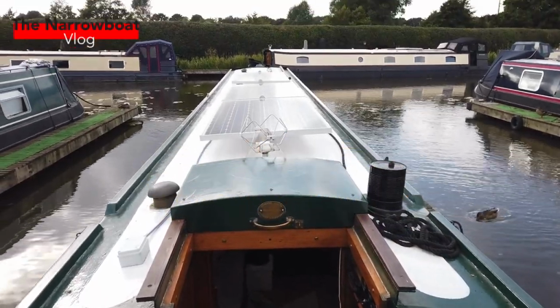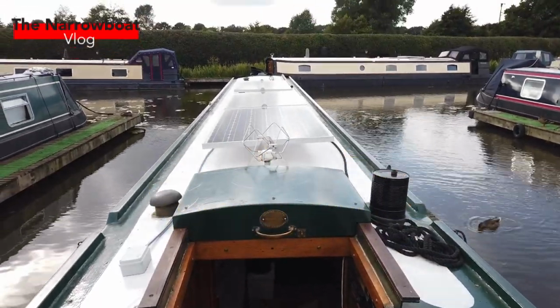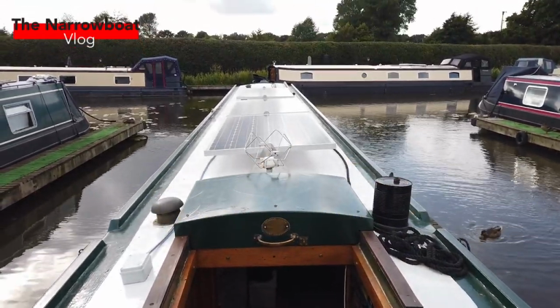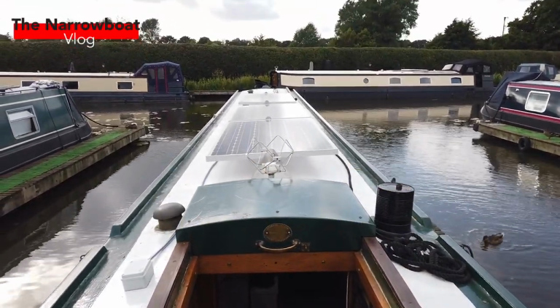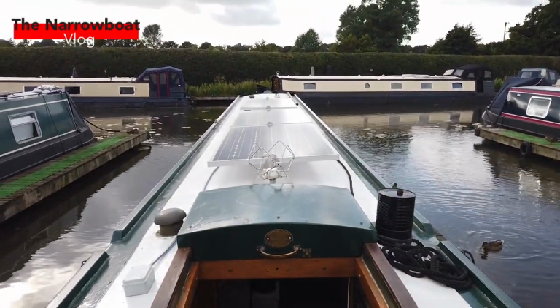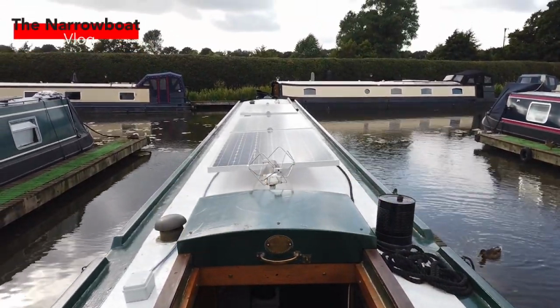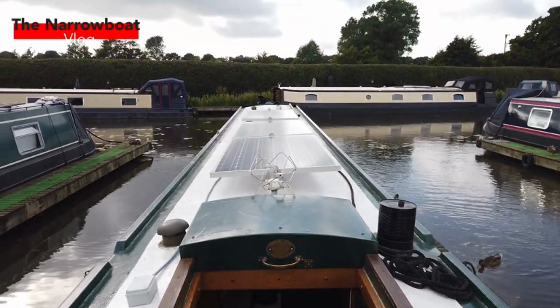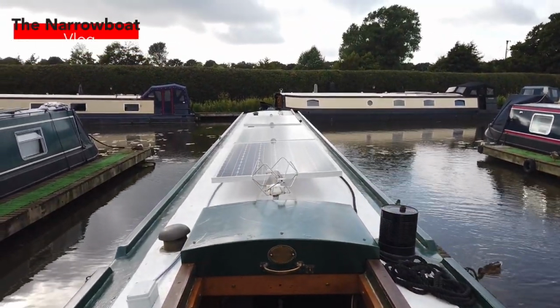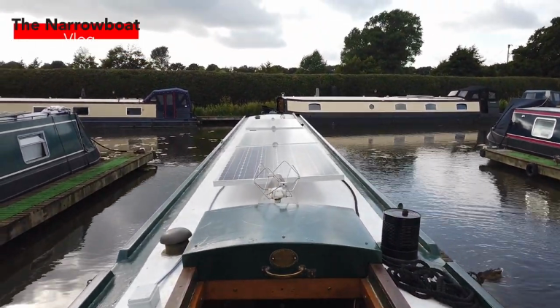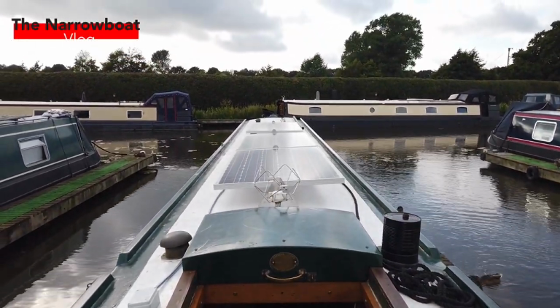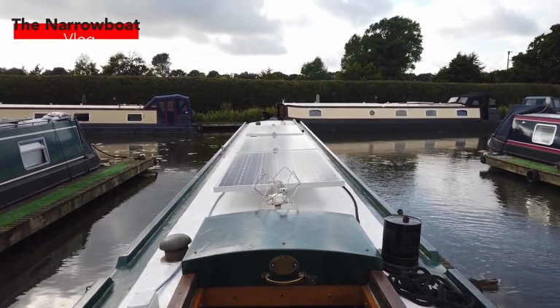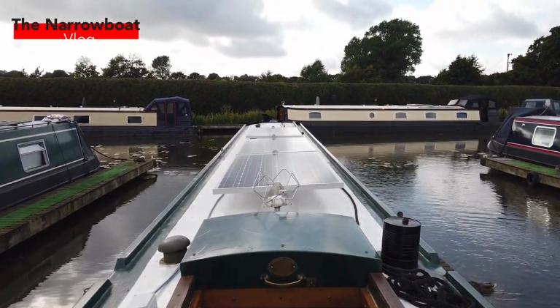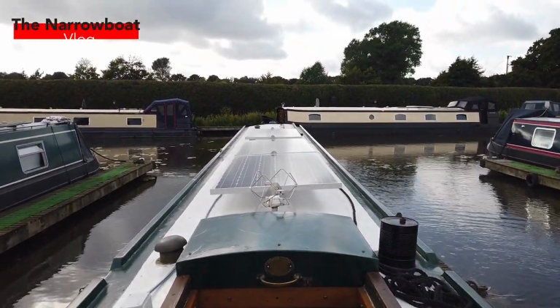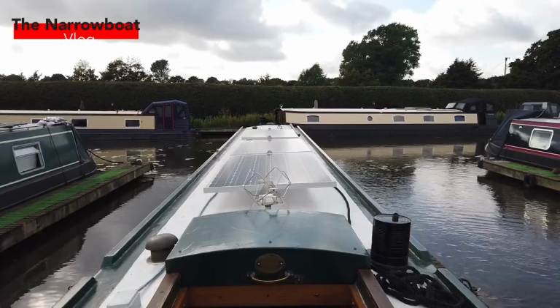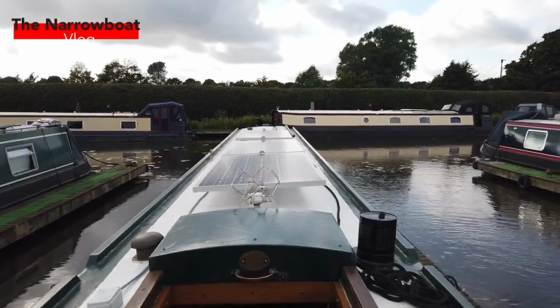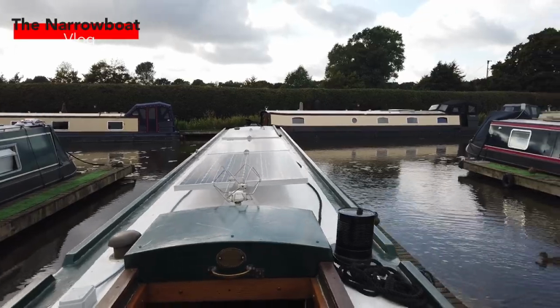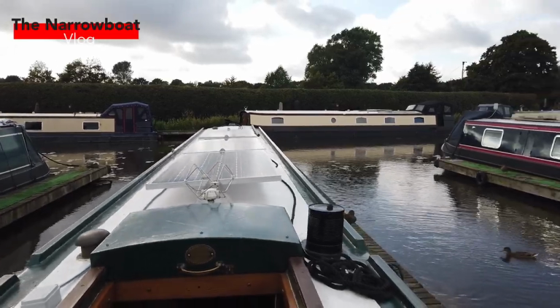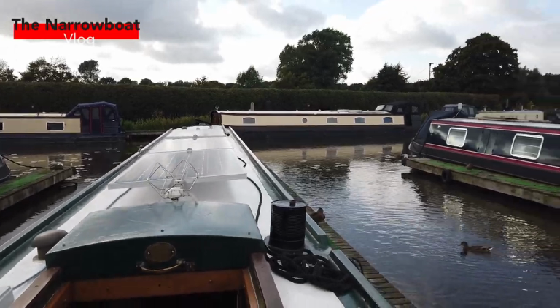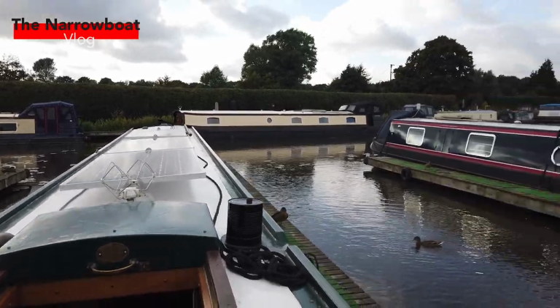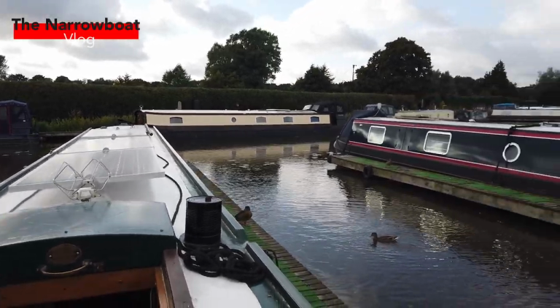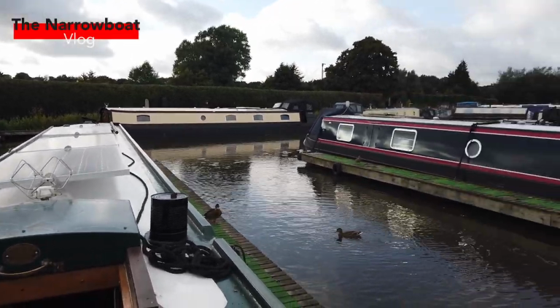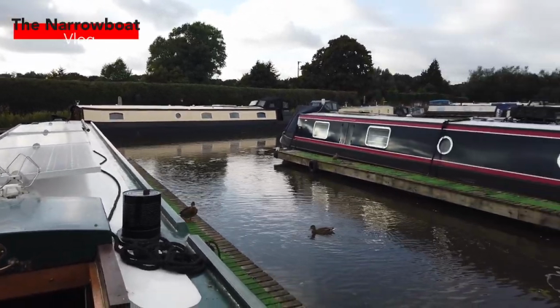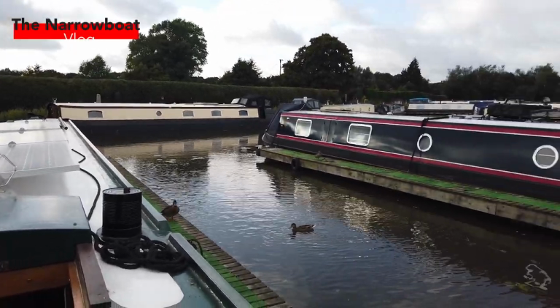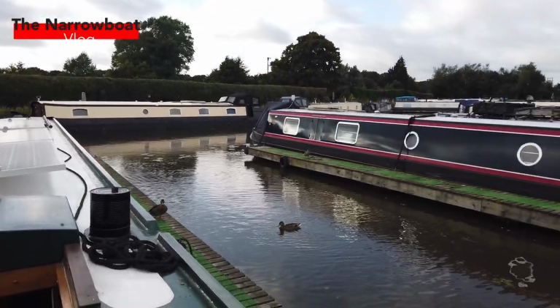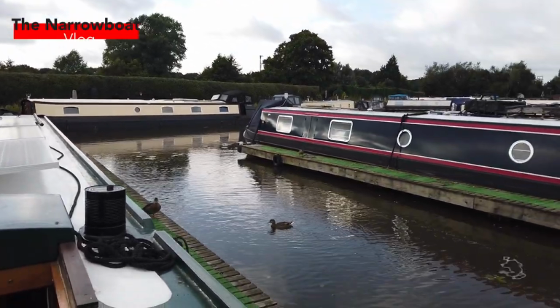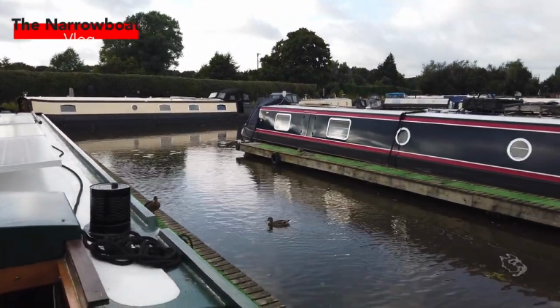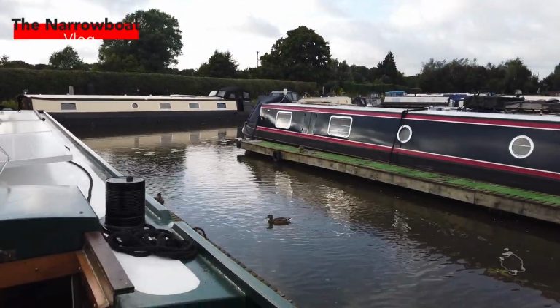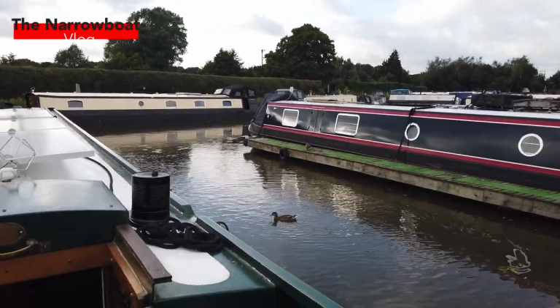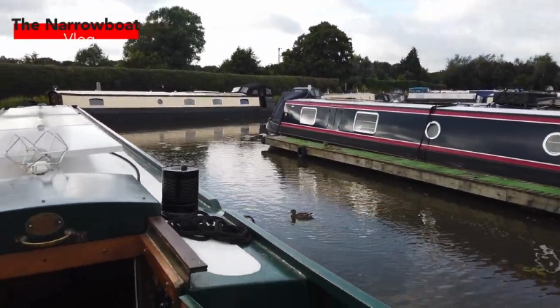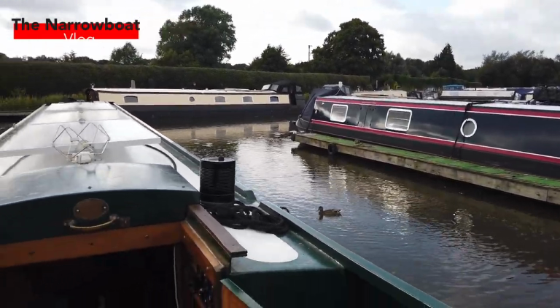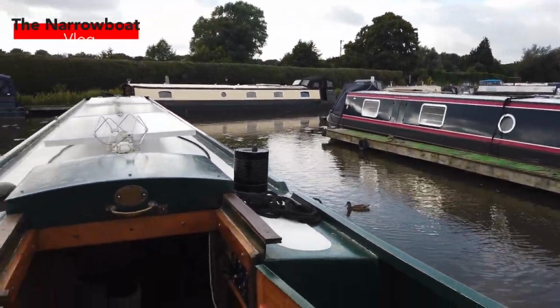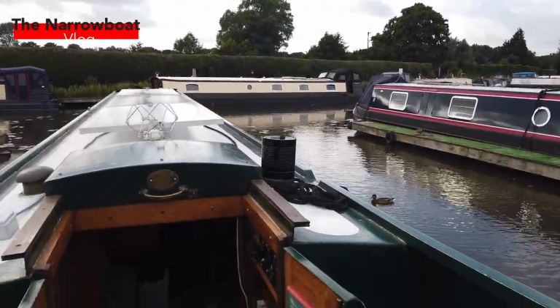As you can see, there's the new solar panels we've just had fitted. And some noisy ducks. Anyway, boat tour.